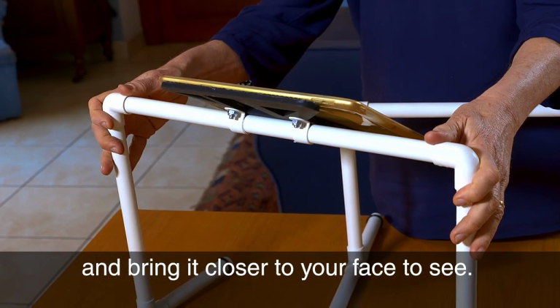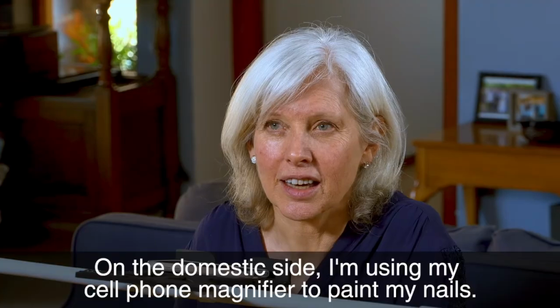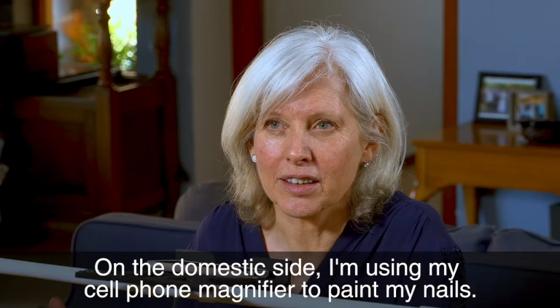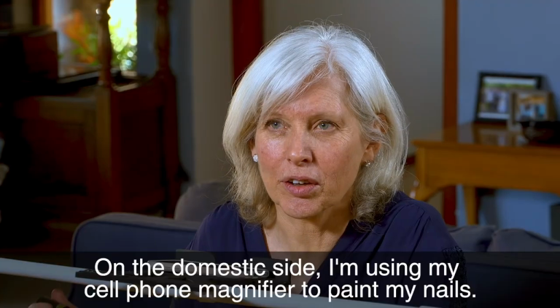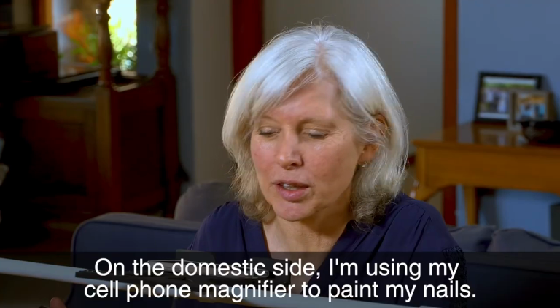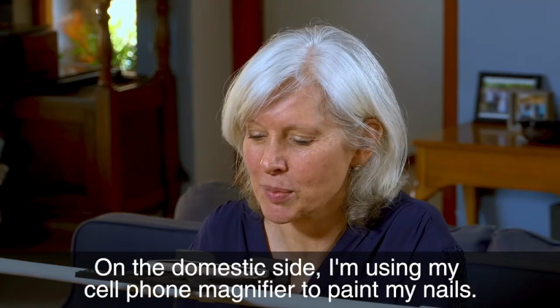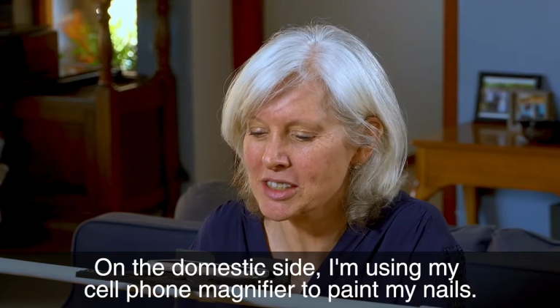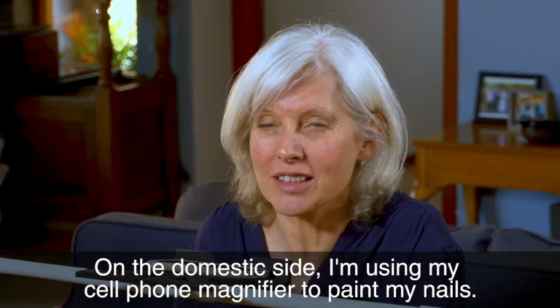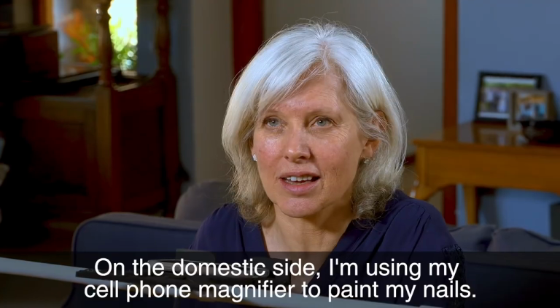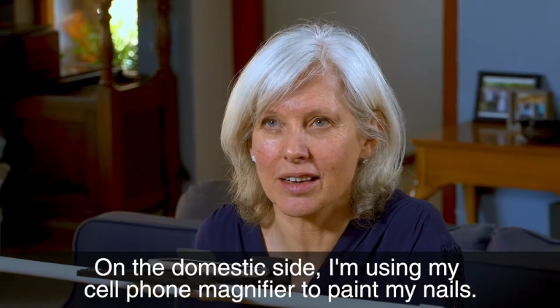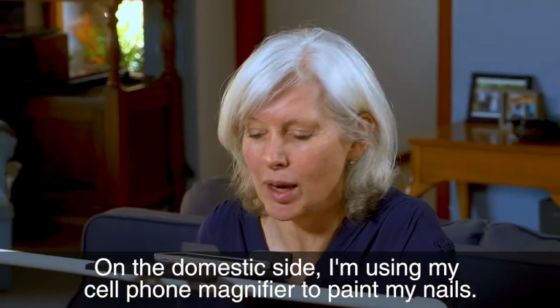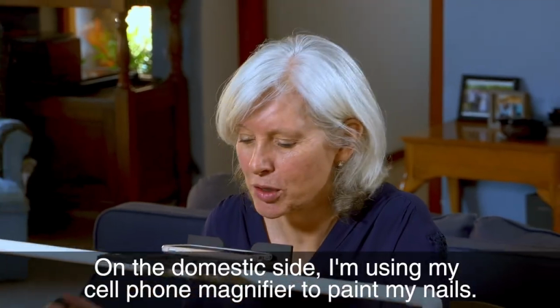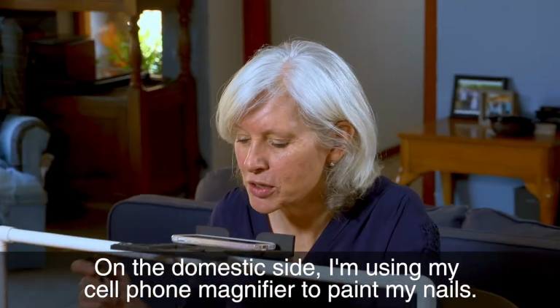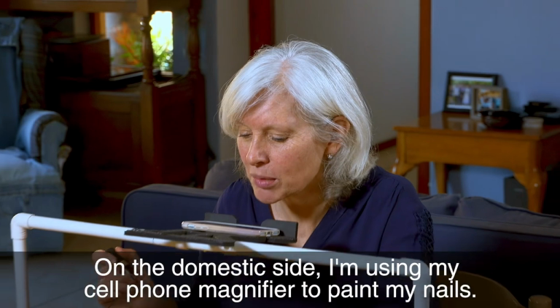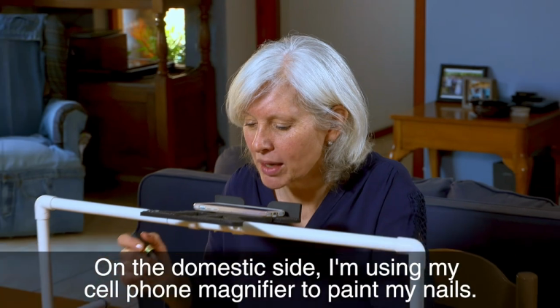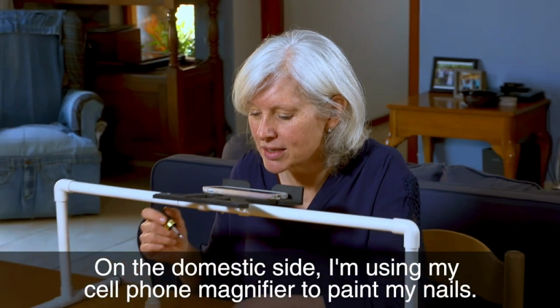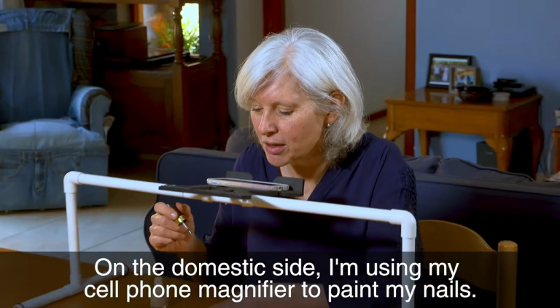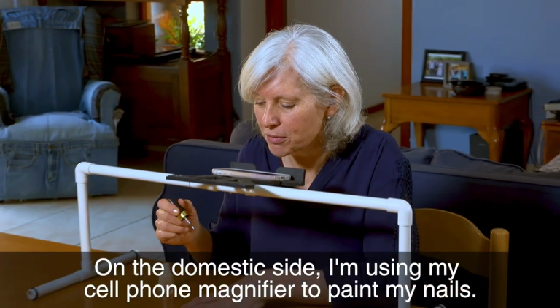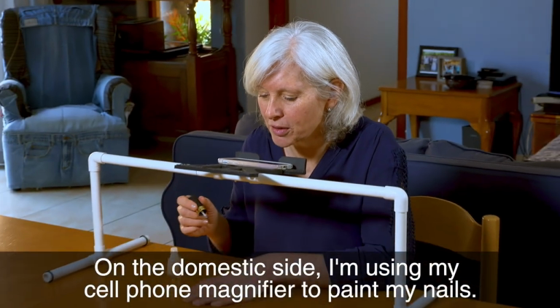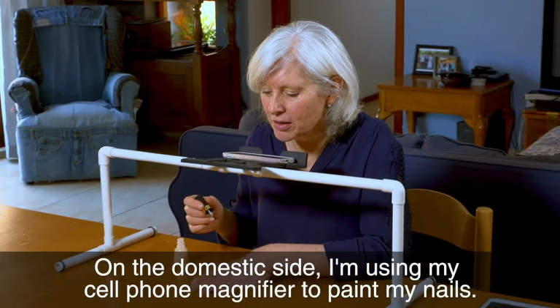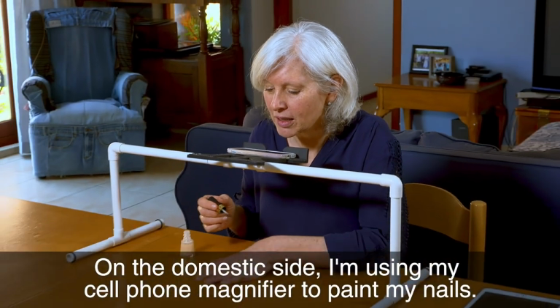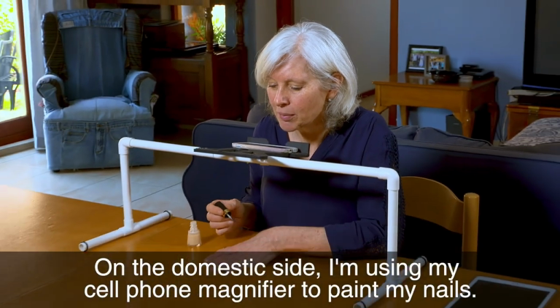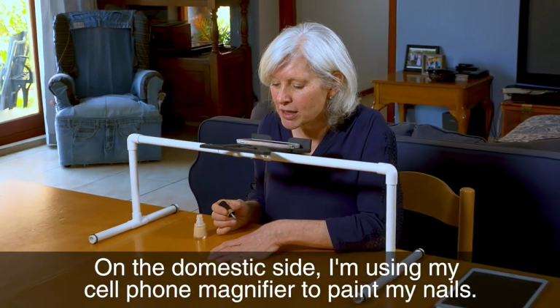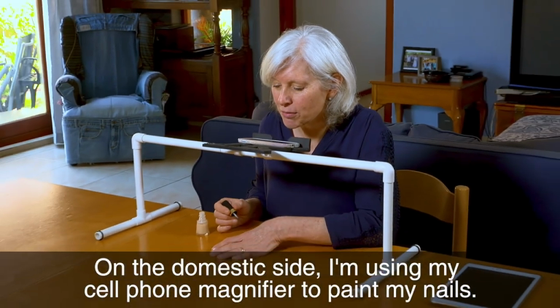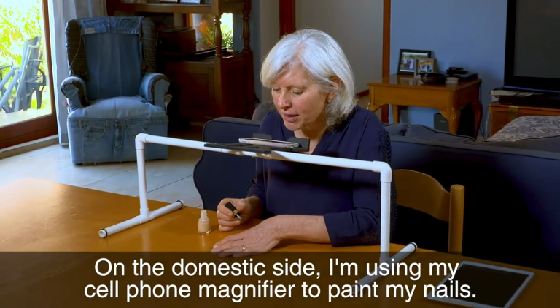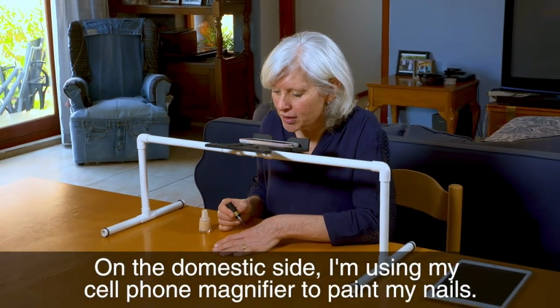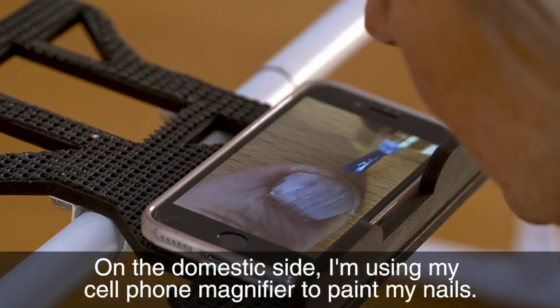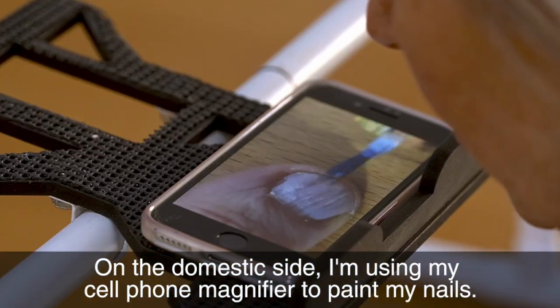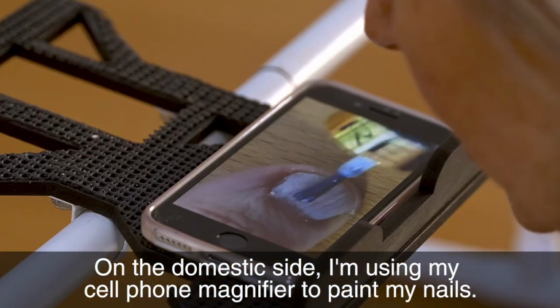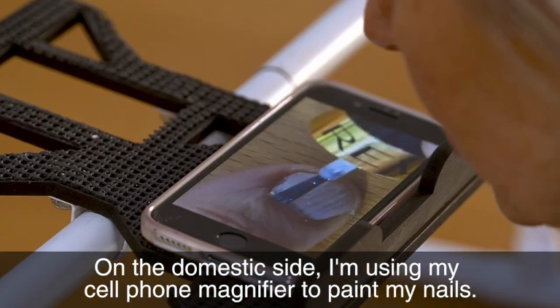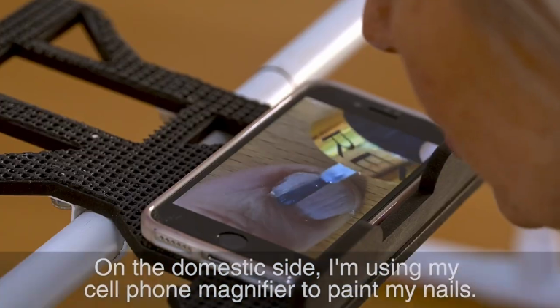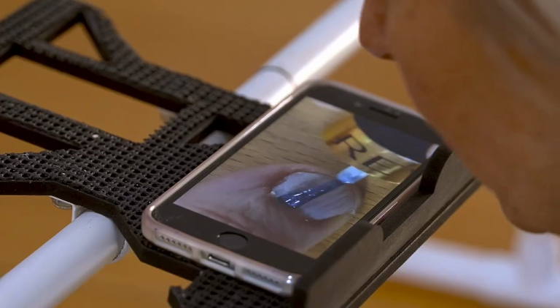On the domestic side, I'm using my cell phone magnifier to paint my nails.